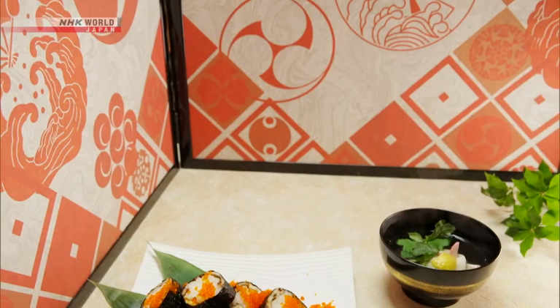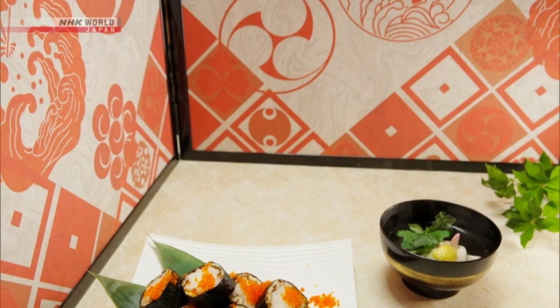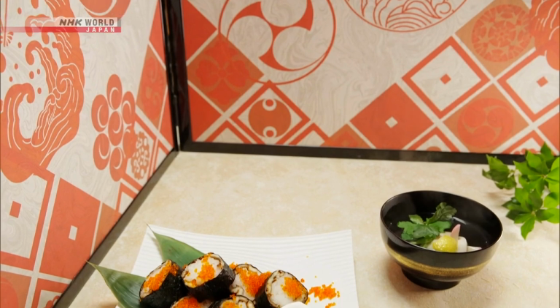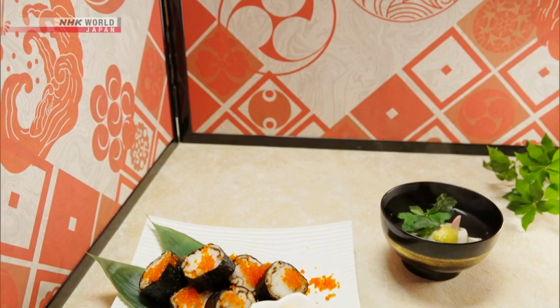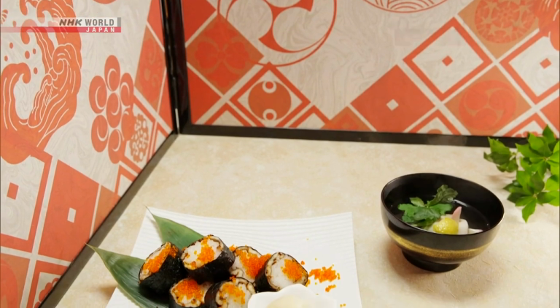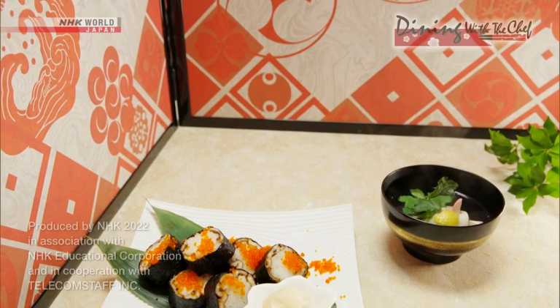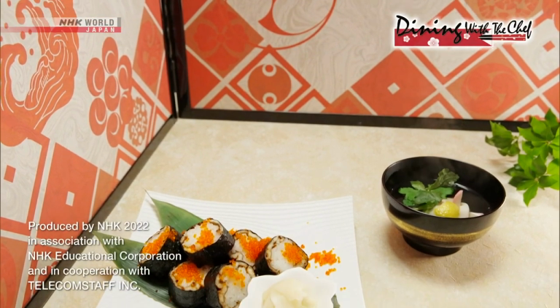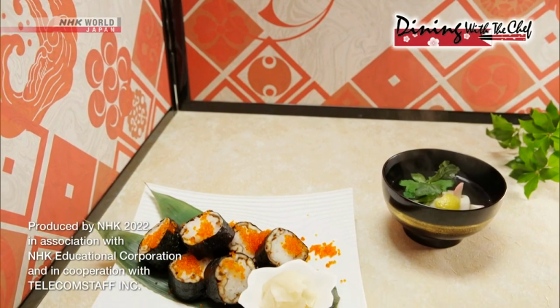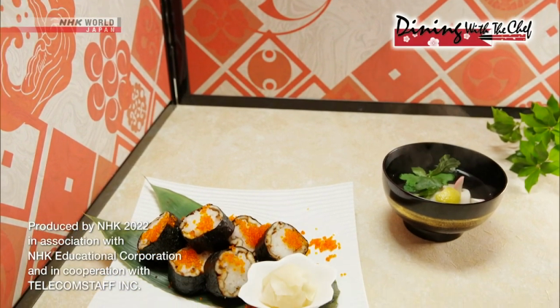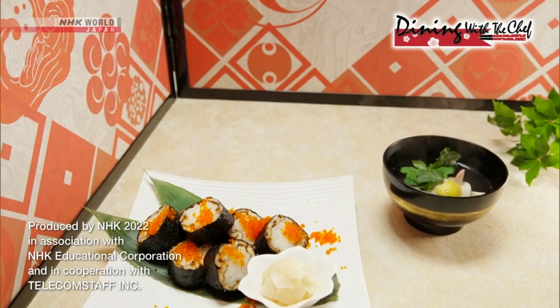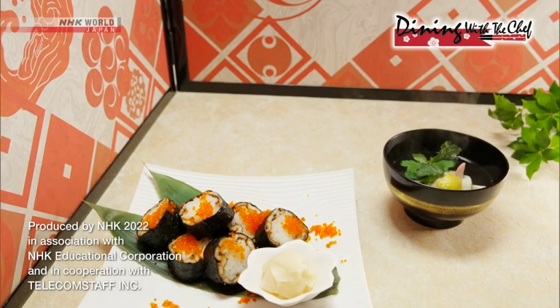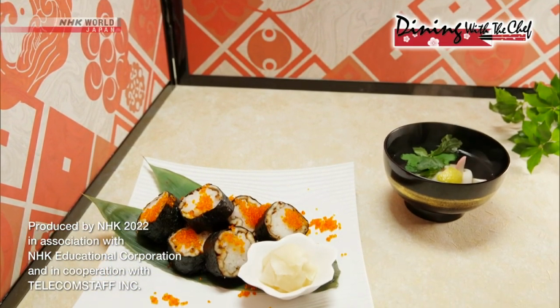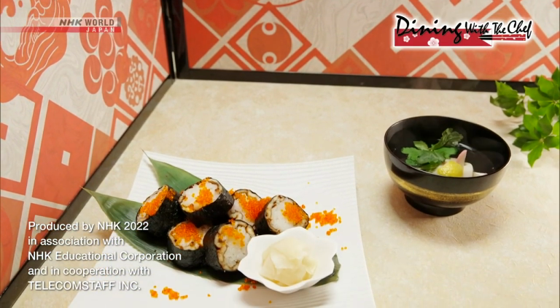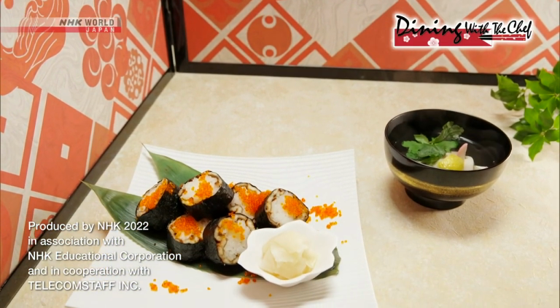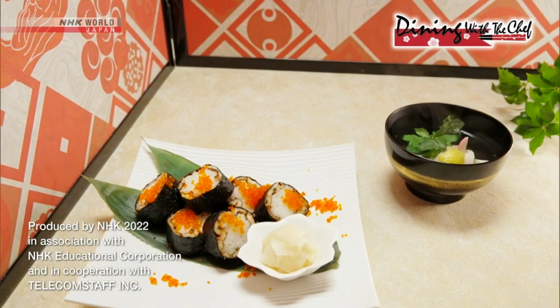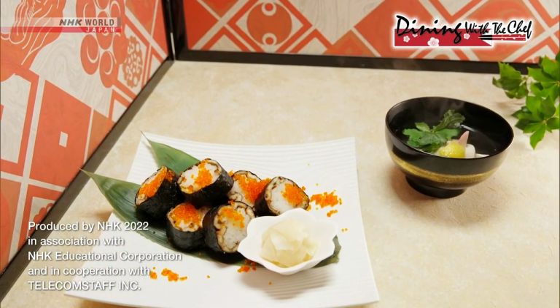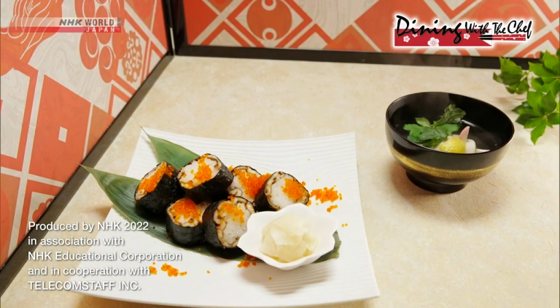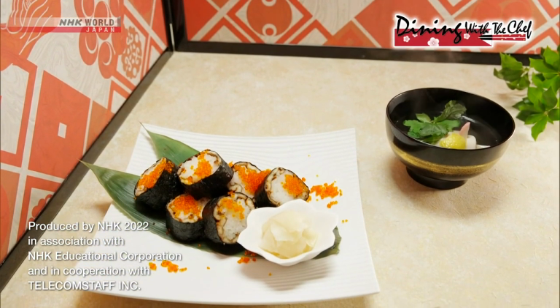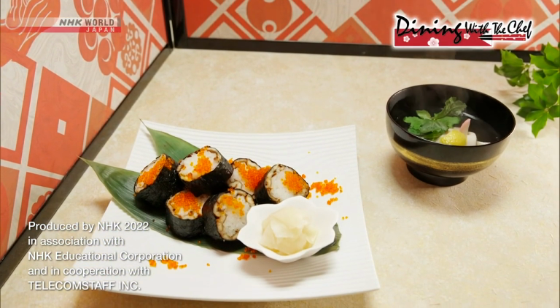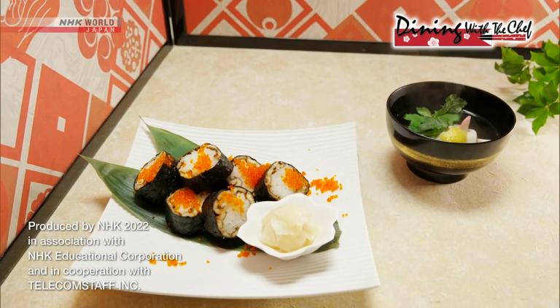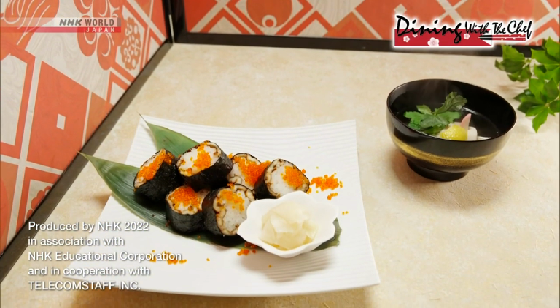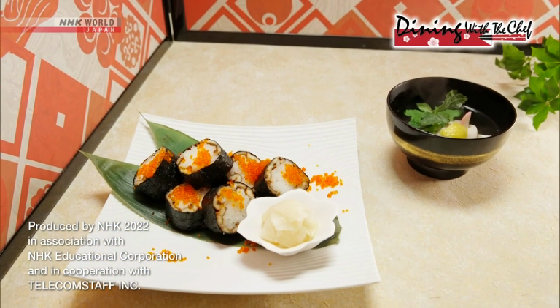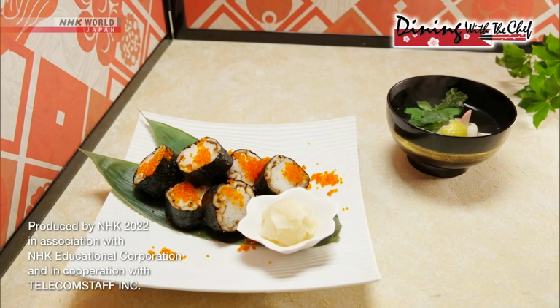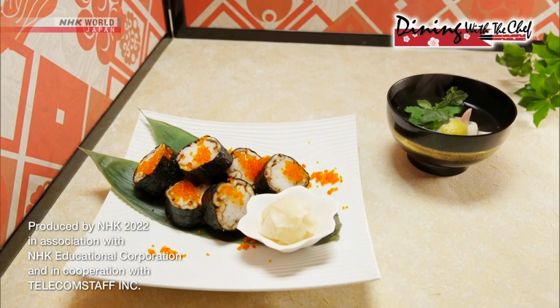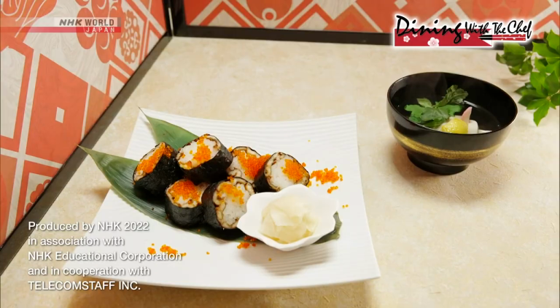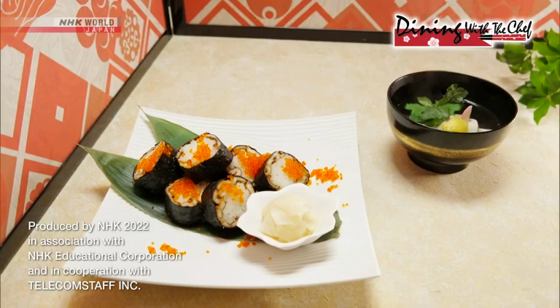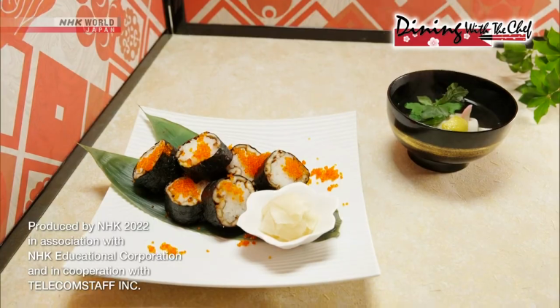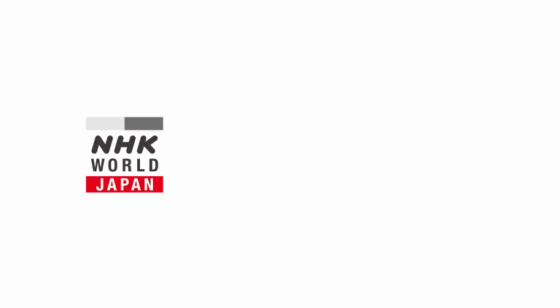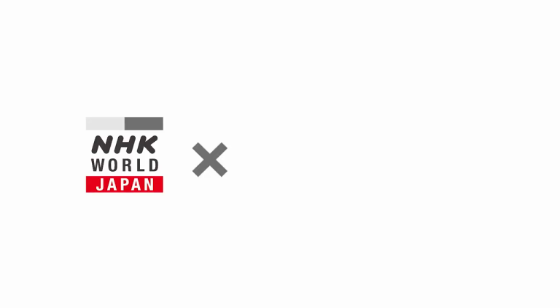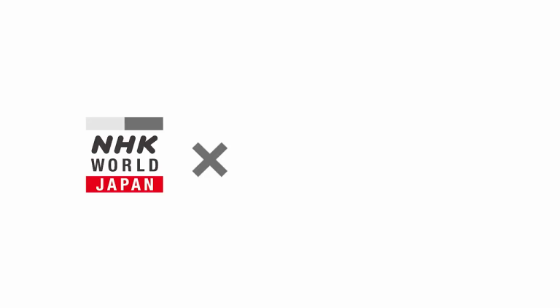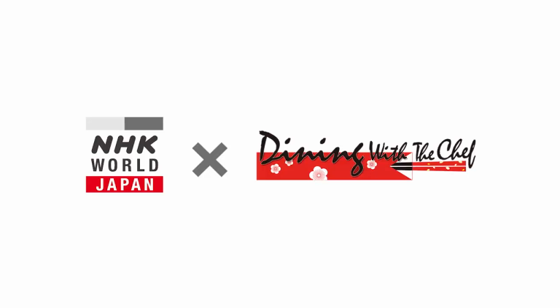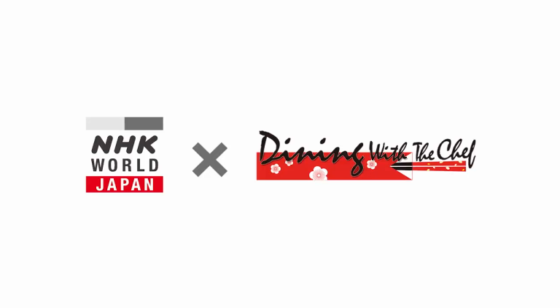Why not try these decorative and oh-so-delicious recipes at your house?